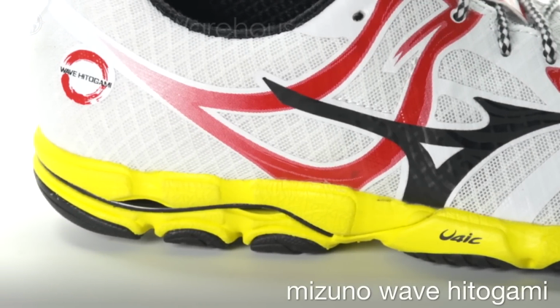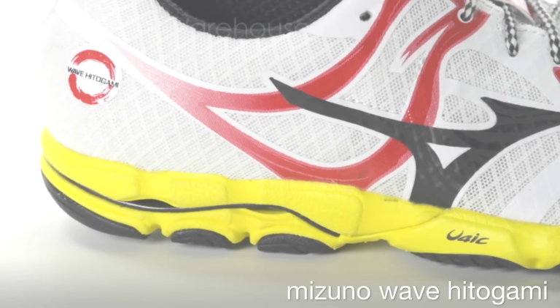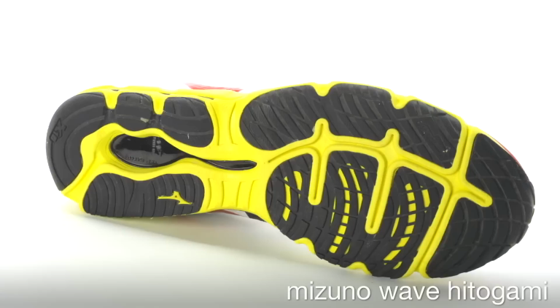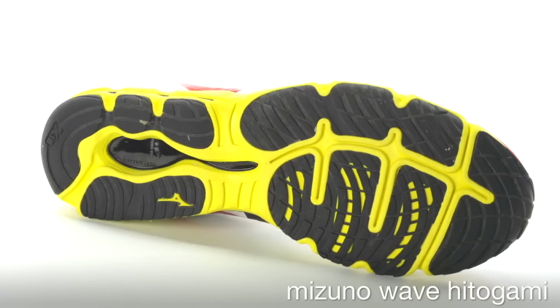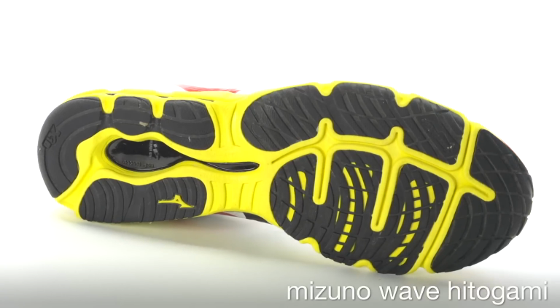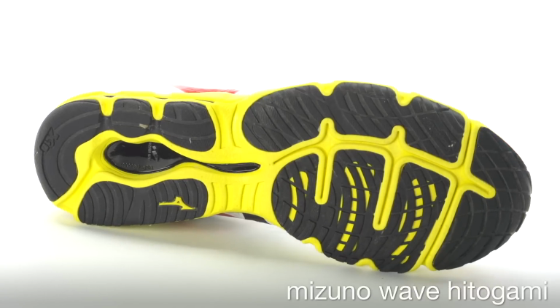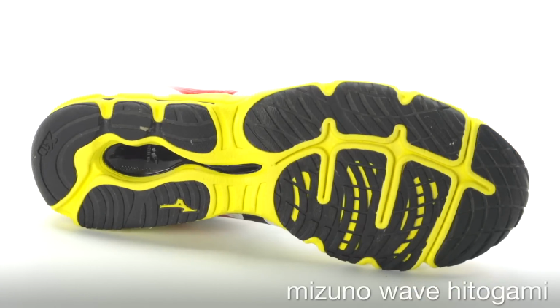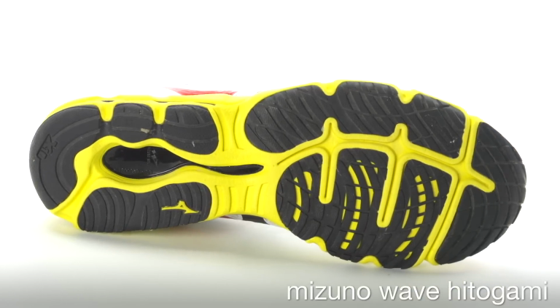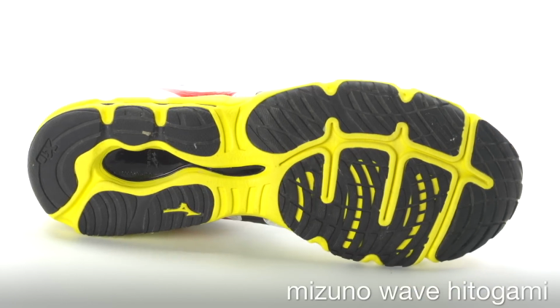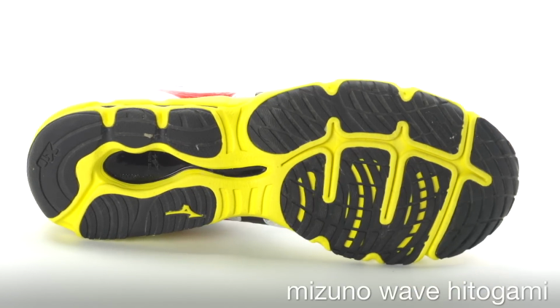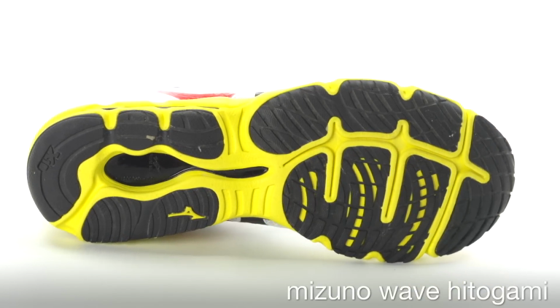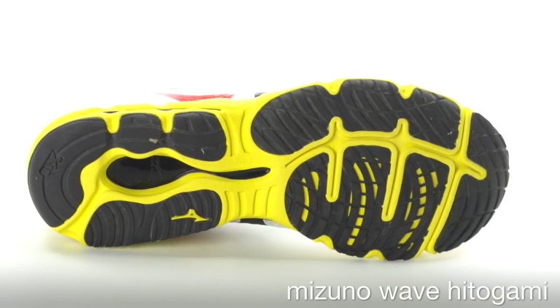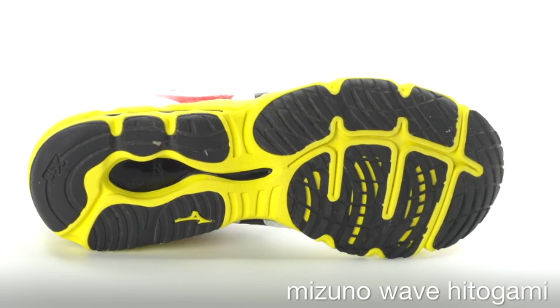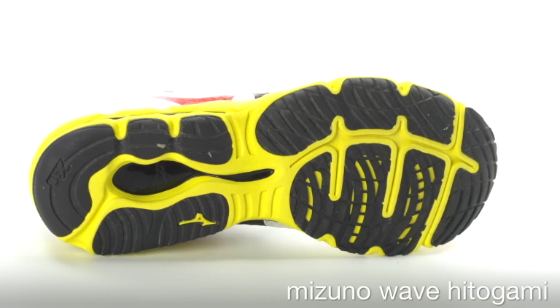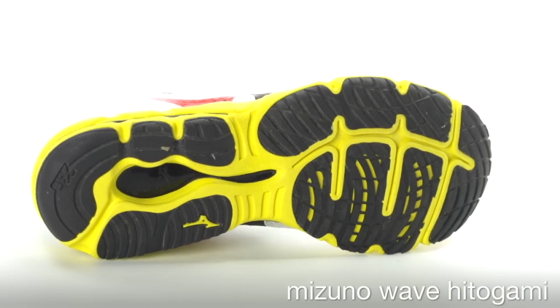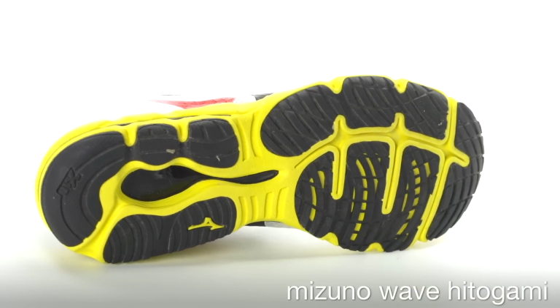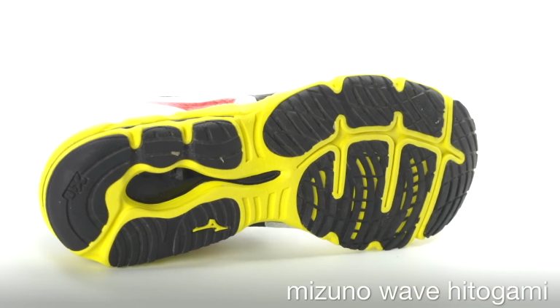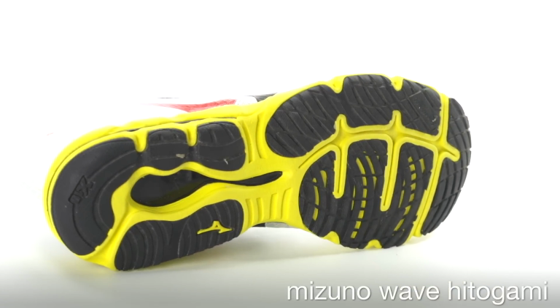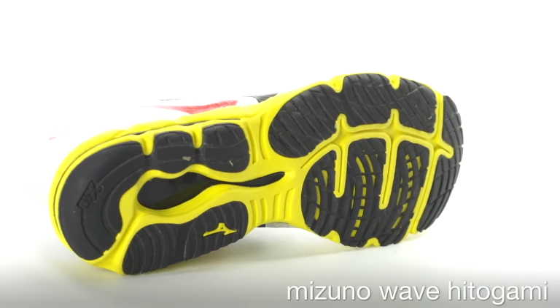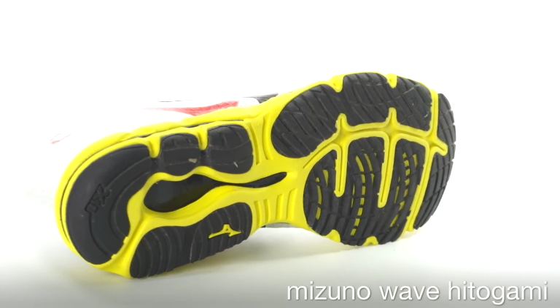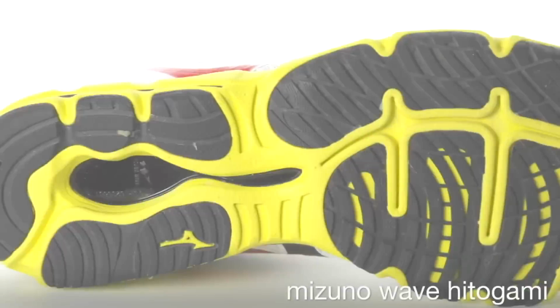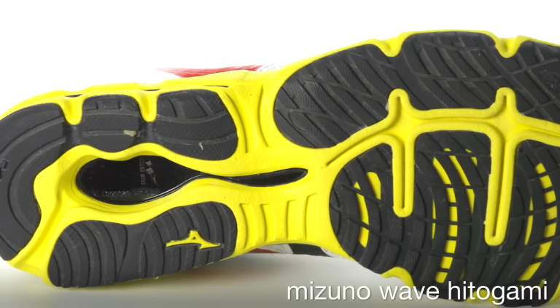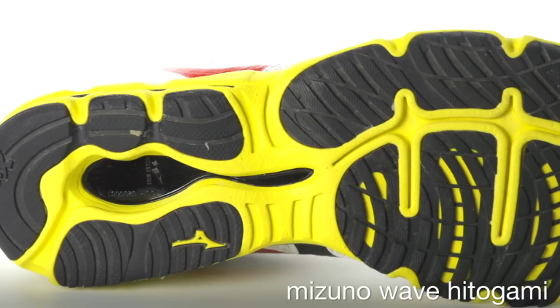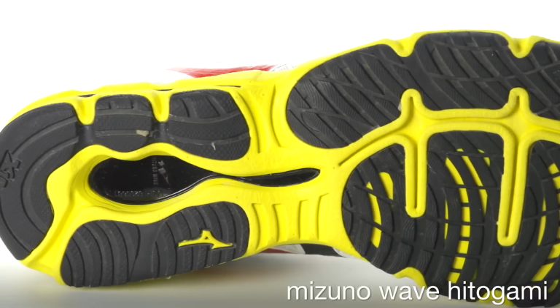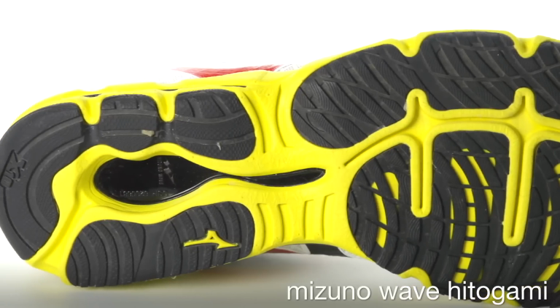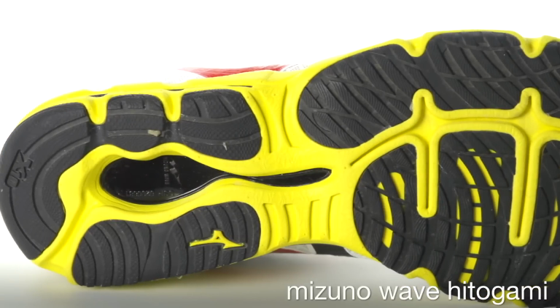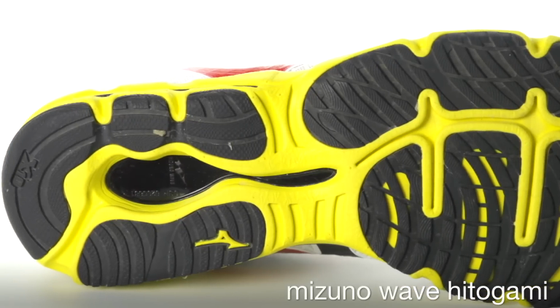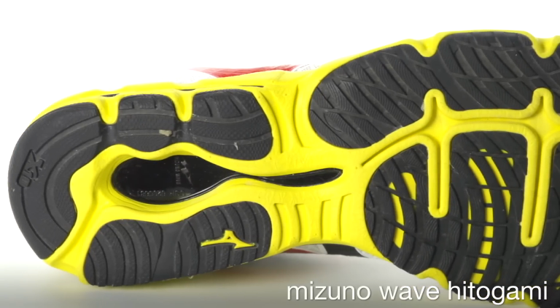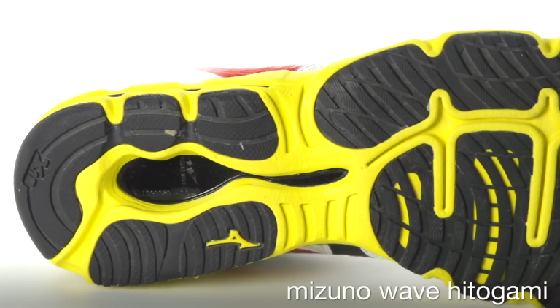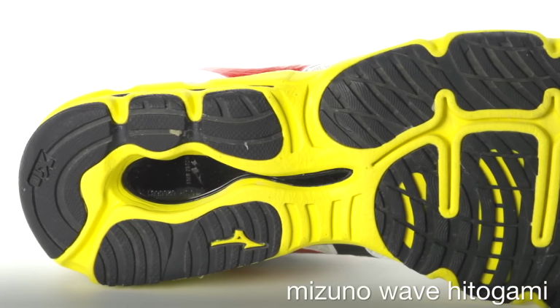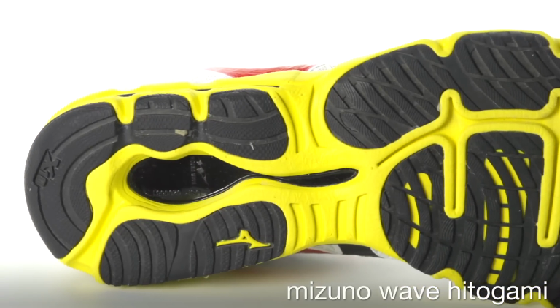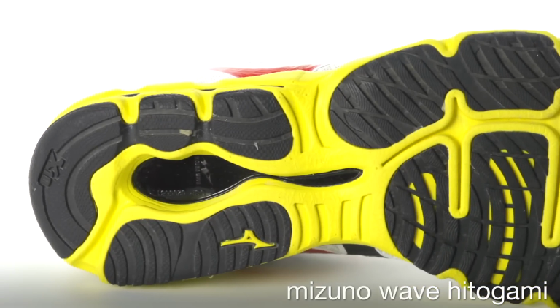In the outsole, blown rubber in the forefoot provides high performance traction while X10 rubber is used in the heel for durability.